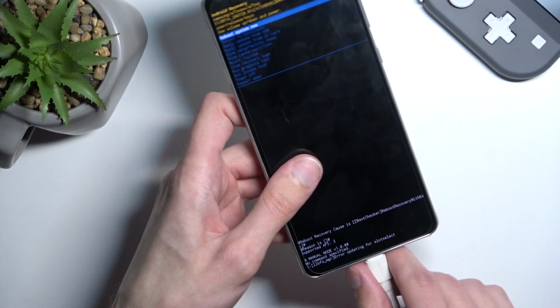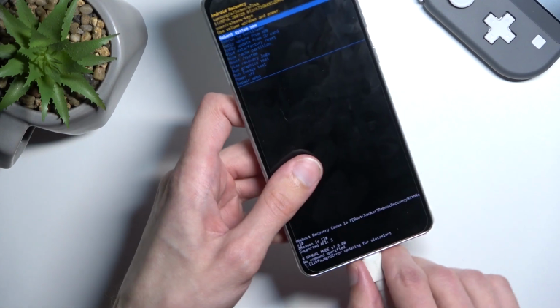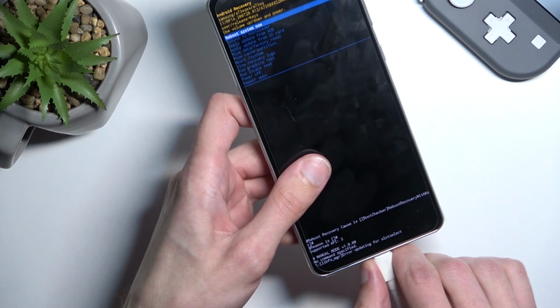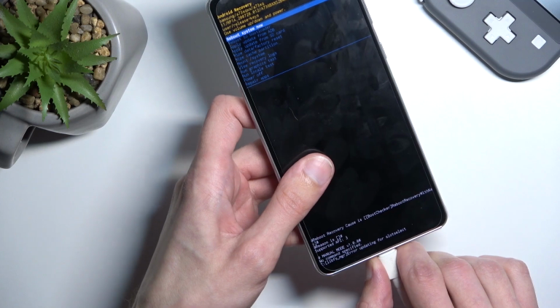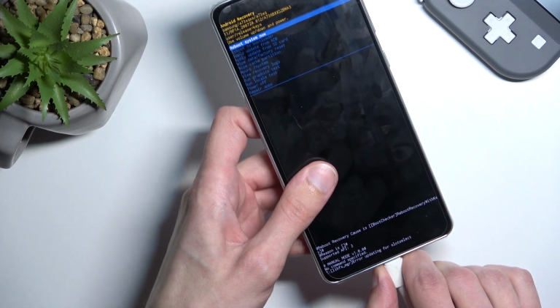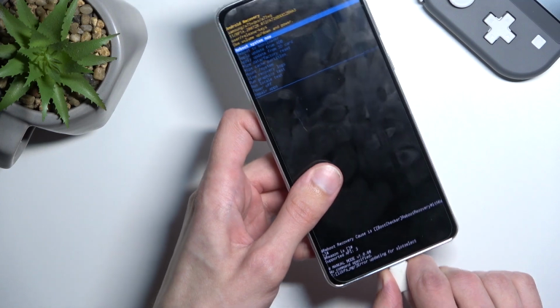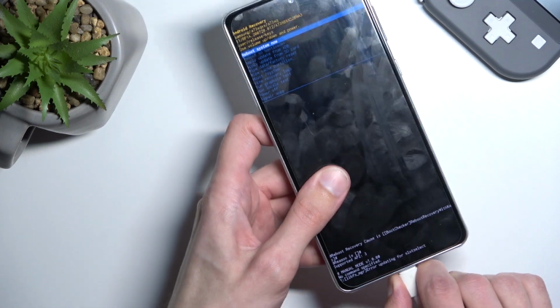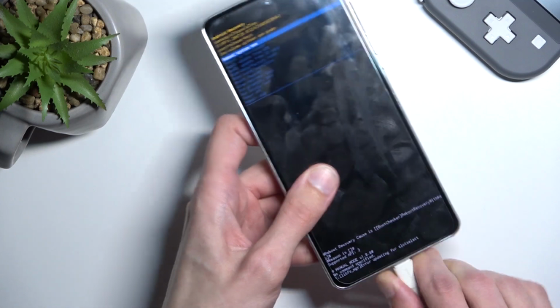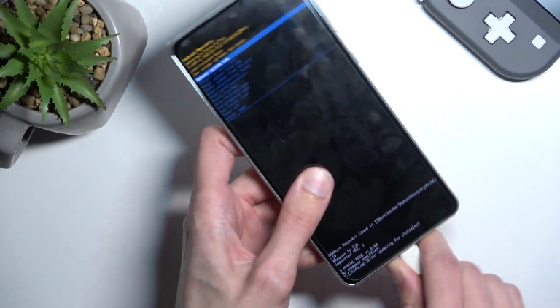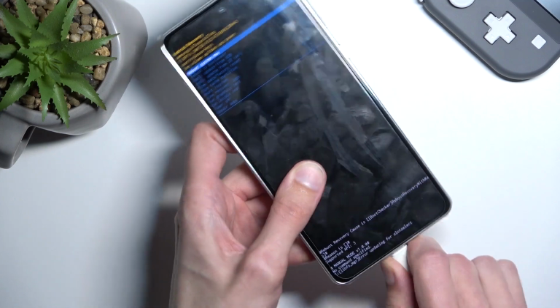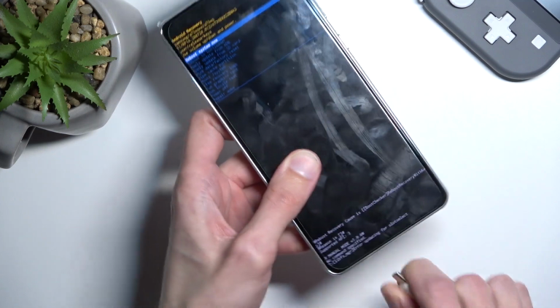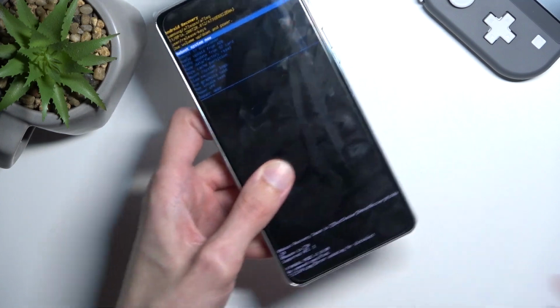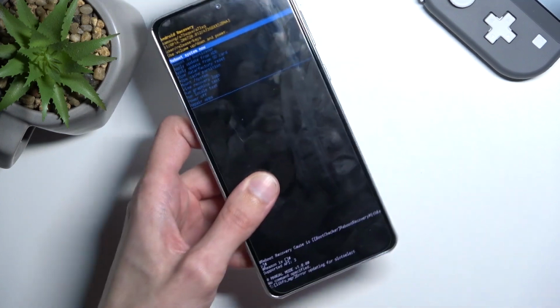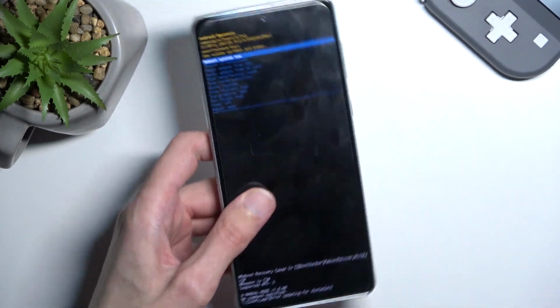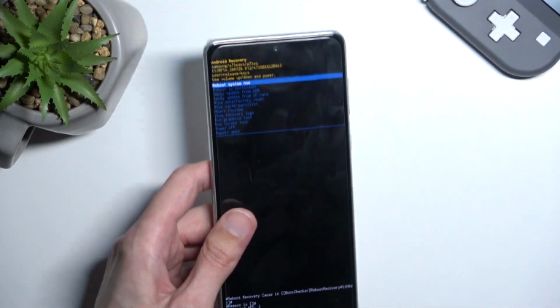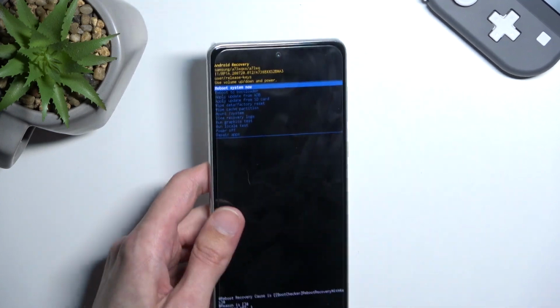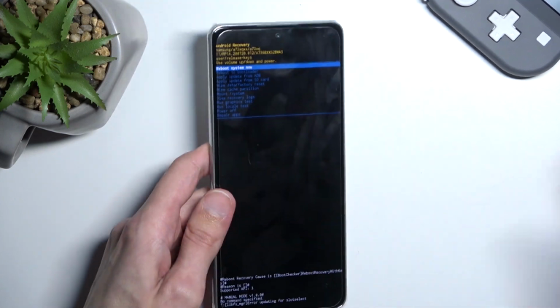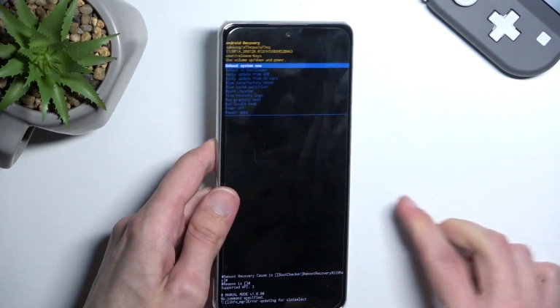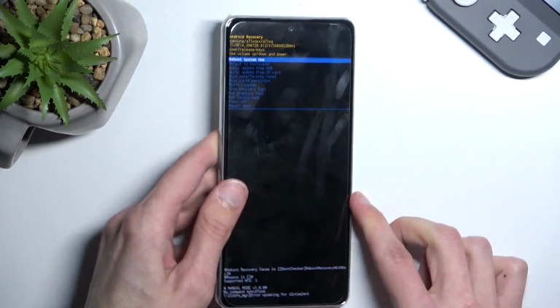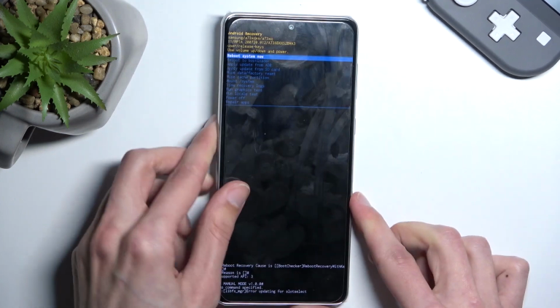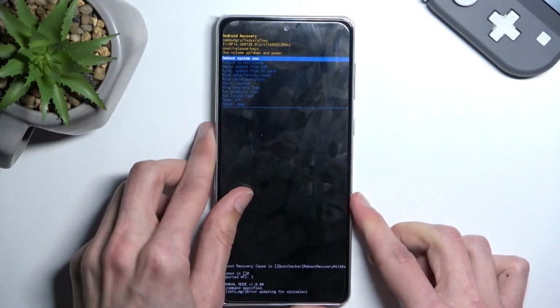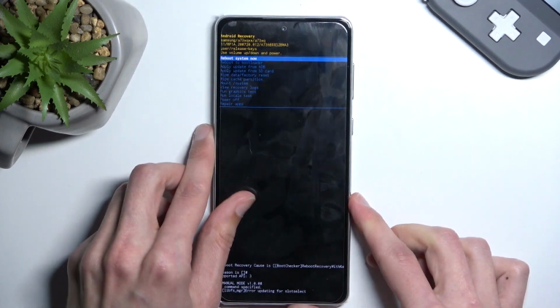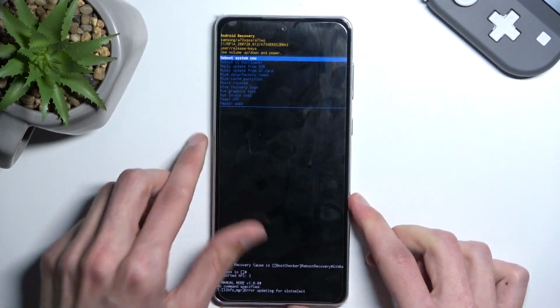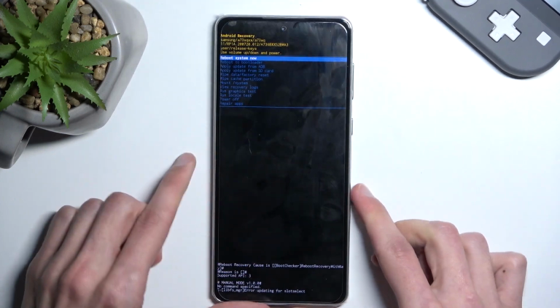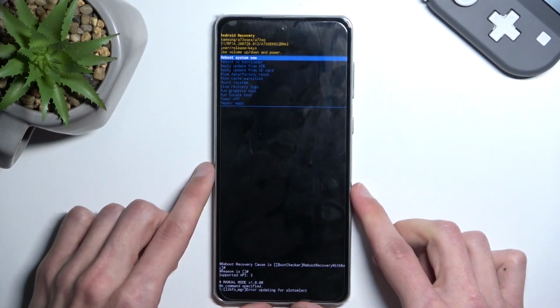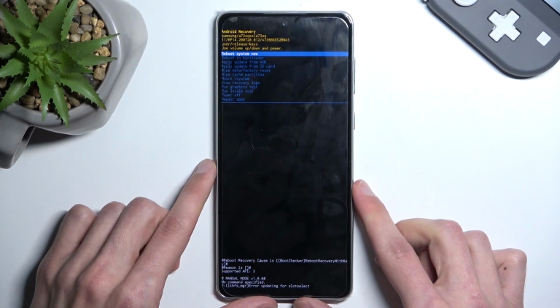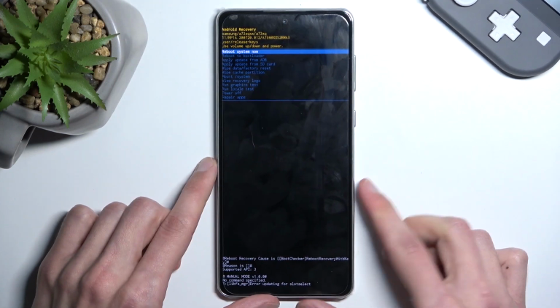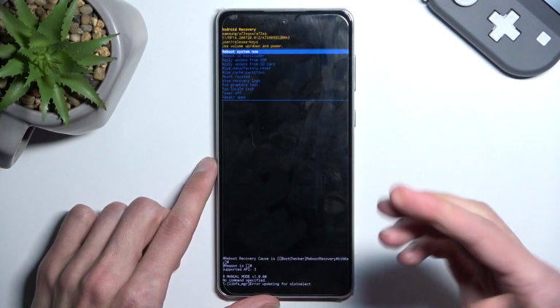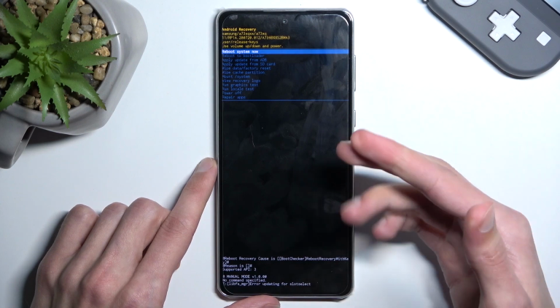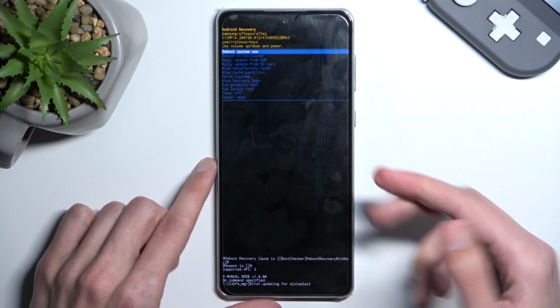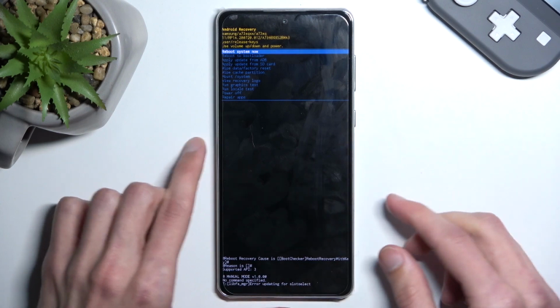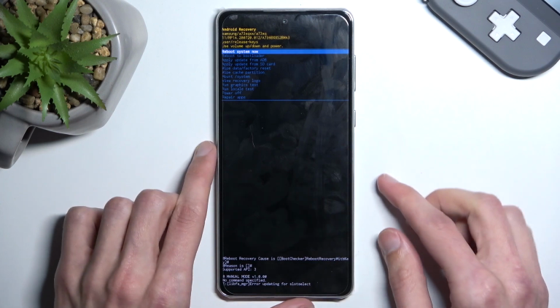Also, we can unplug the cable — it was only needed to boot us into here.